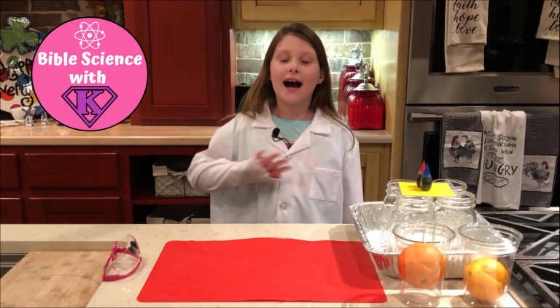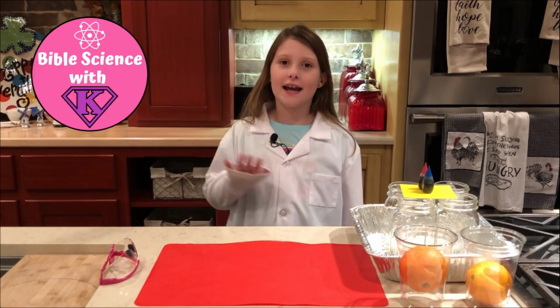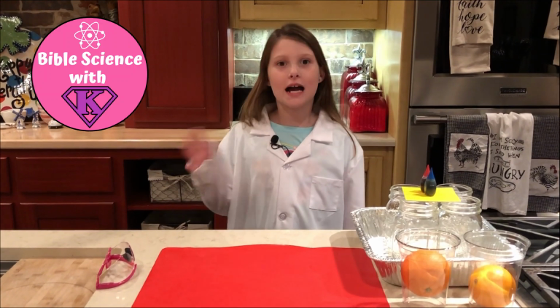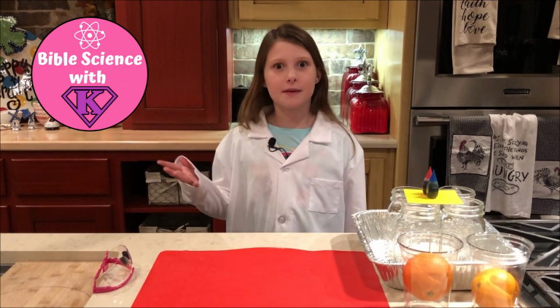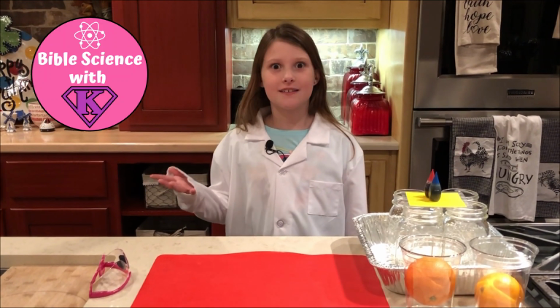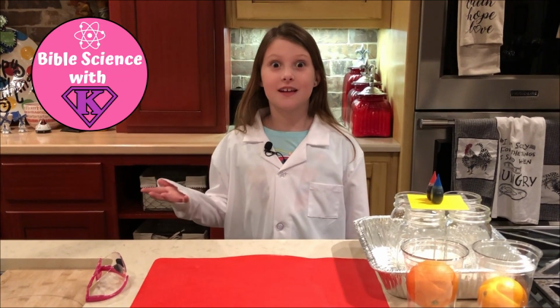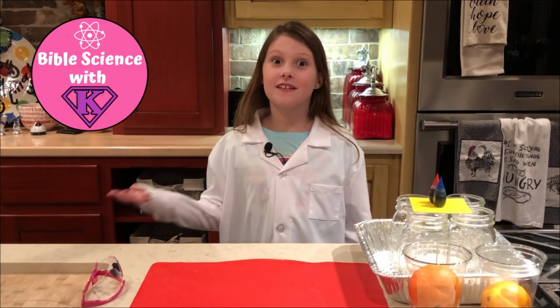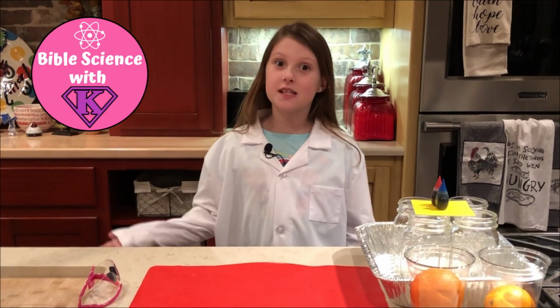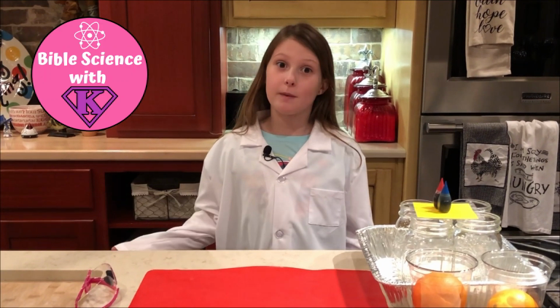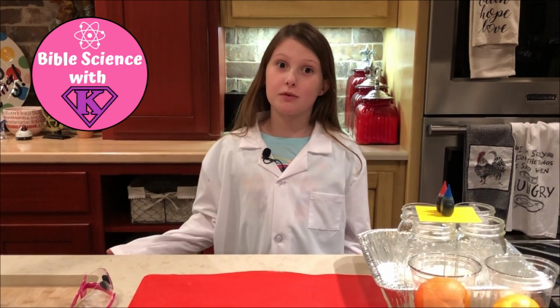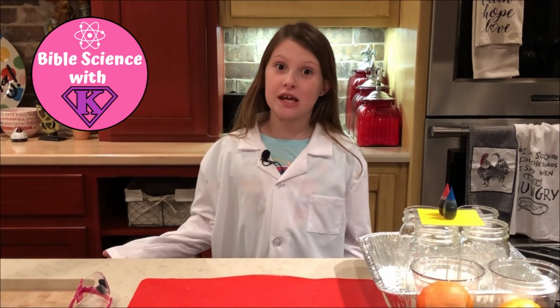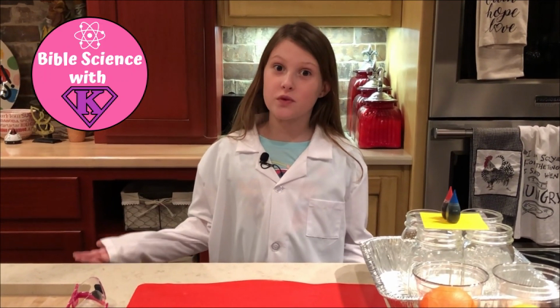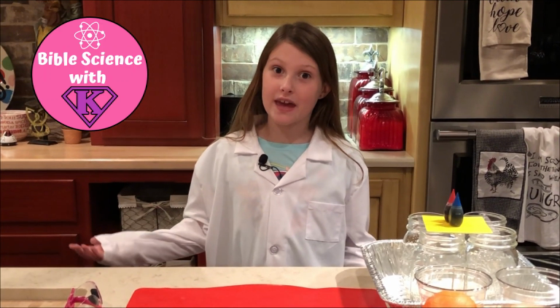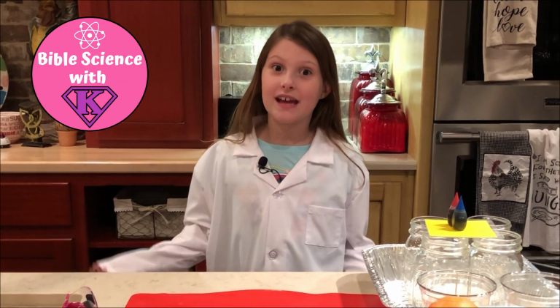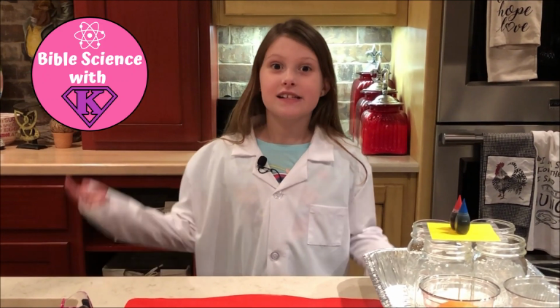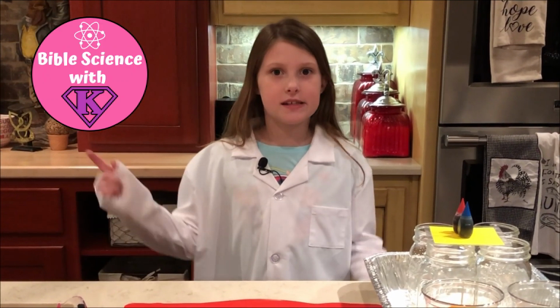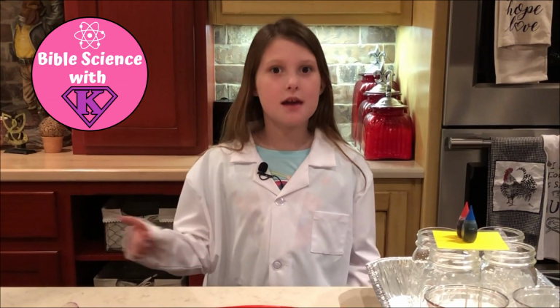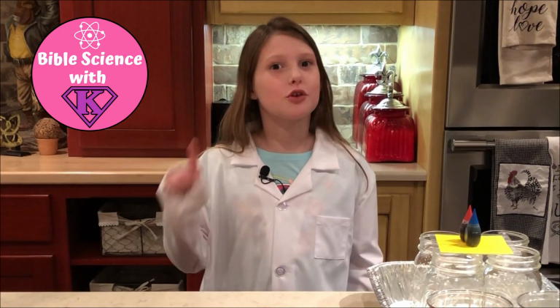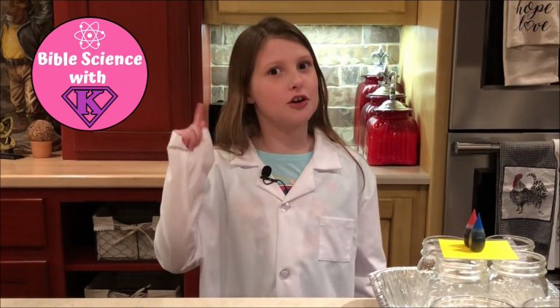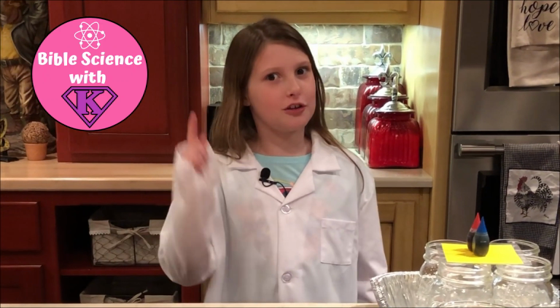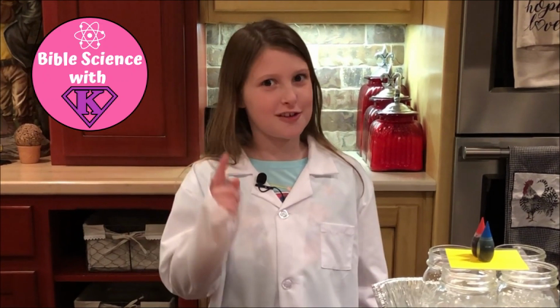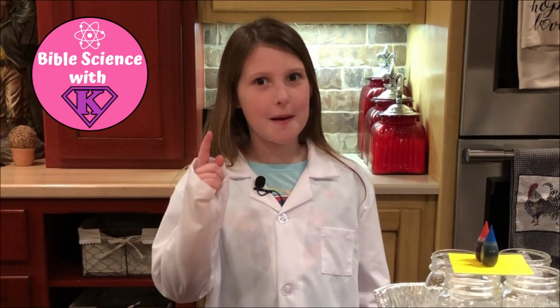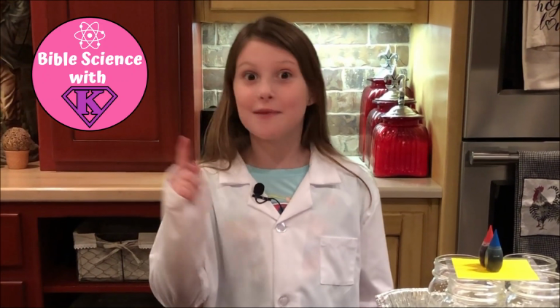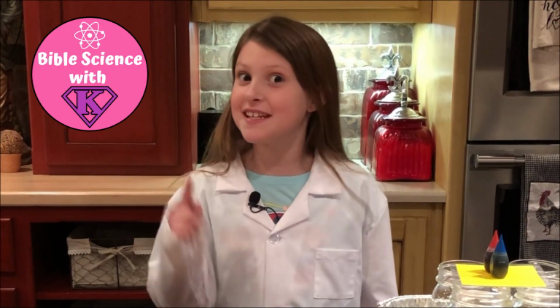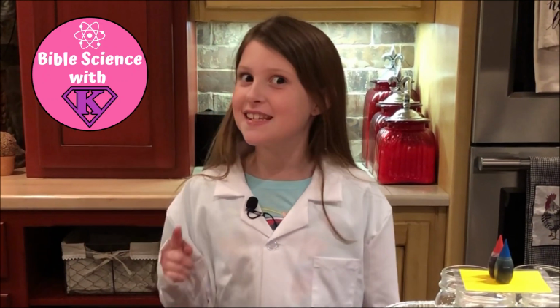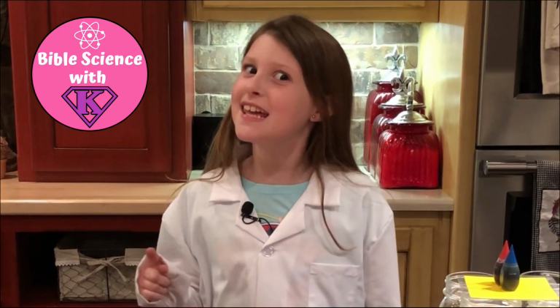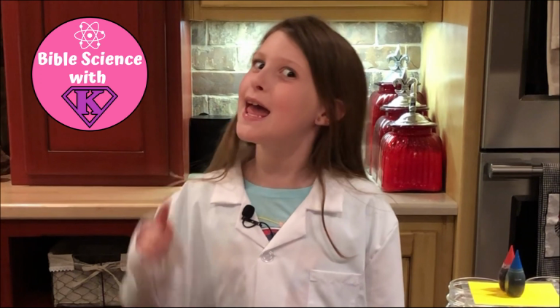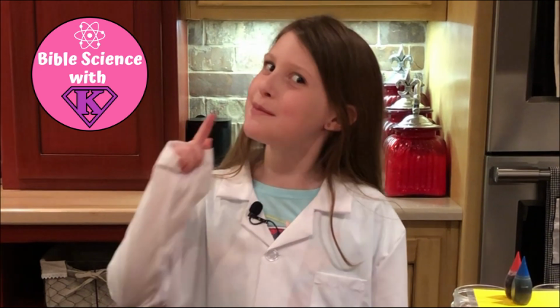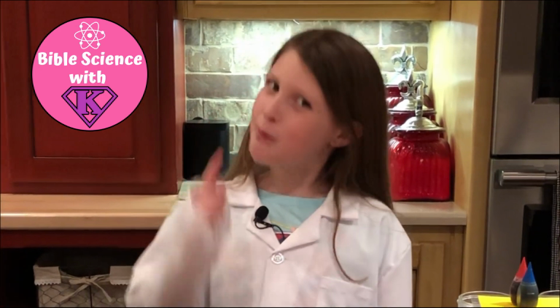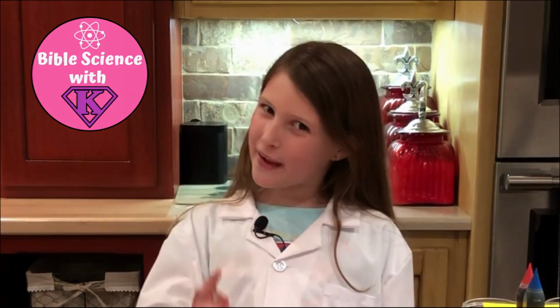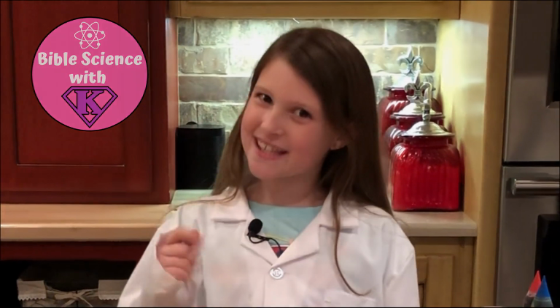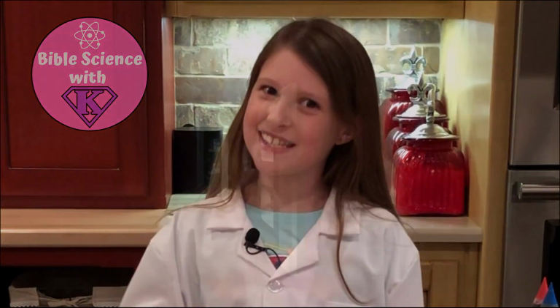Hi, I'm Katelyn and this is Babble Science with K. Today we're going to learn about Density and Buoyancy.